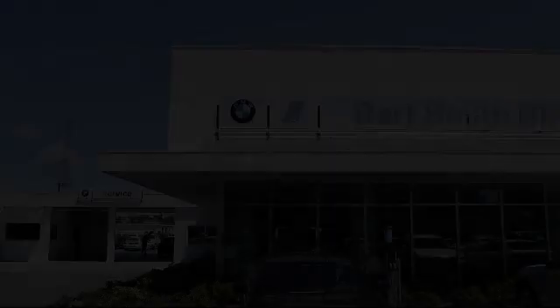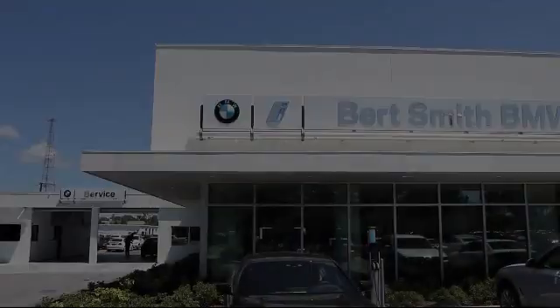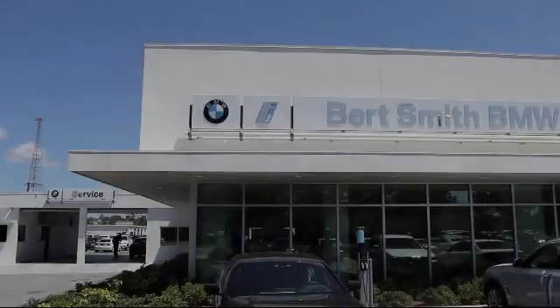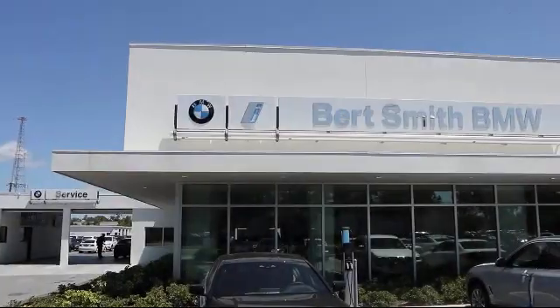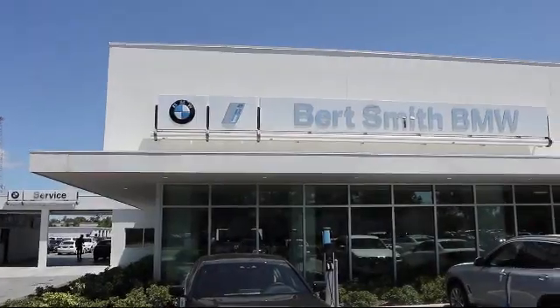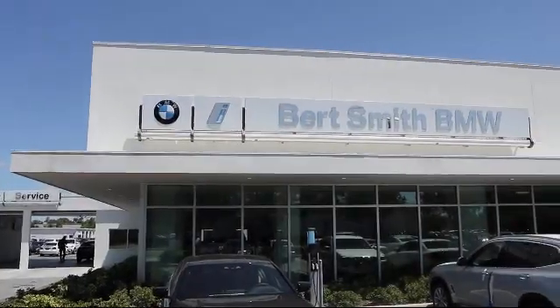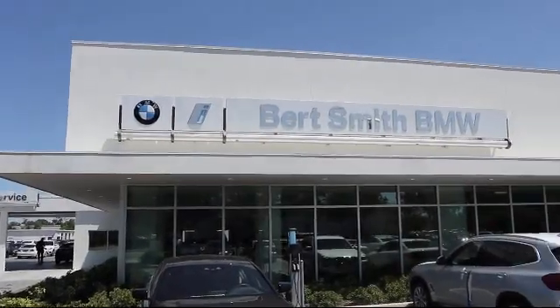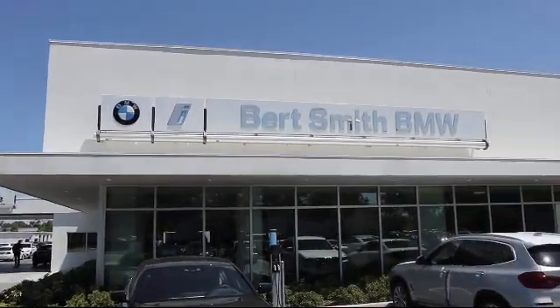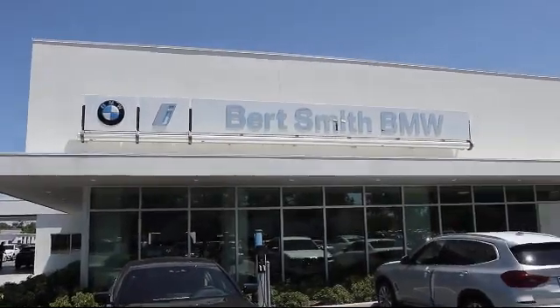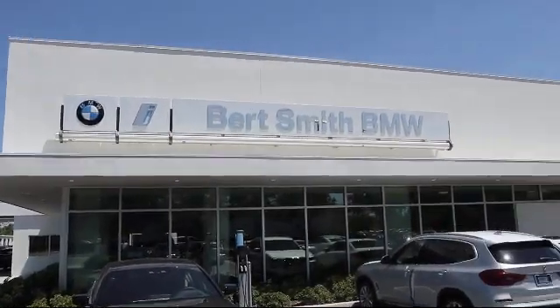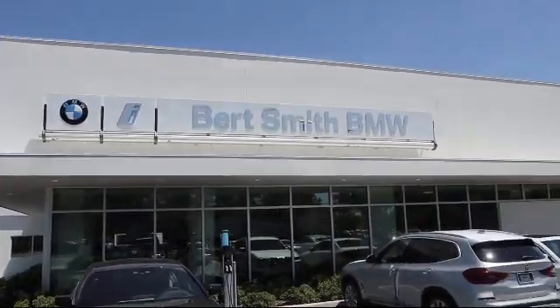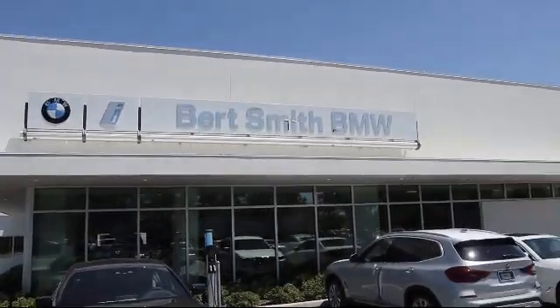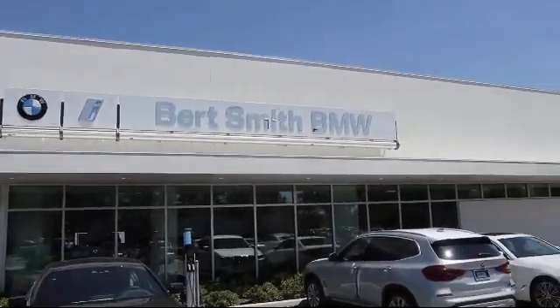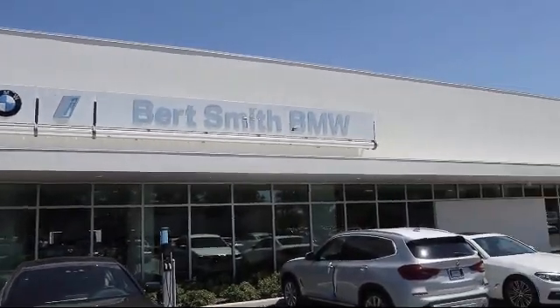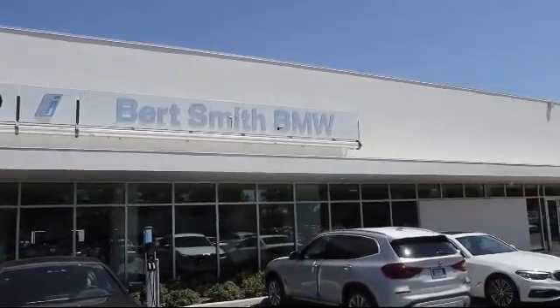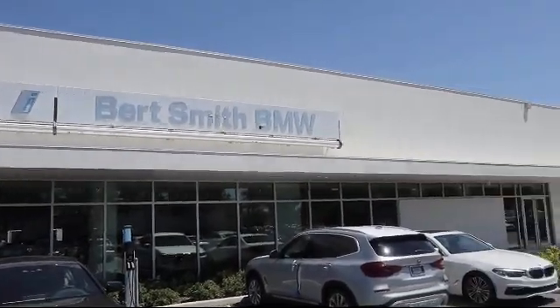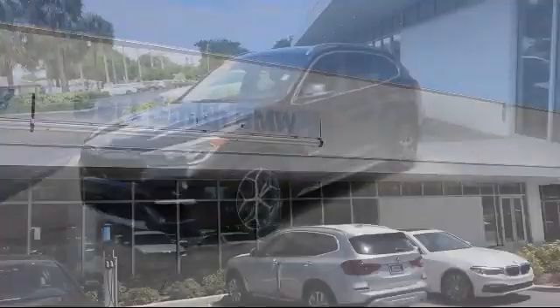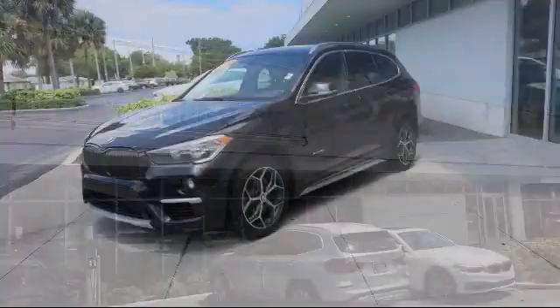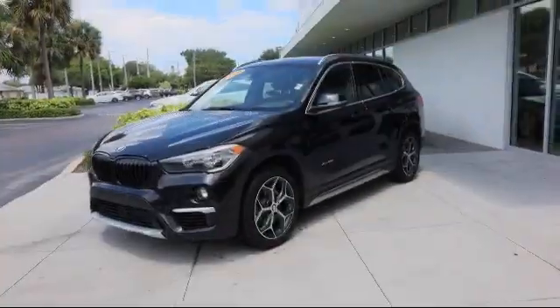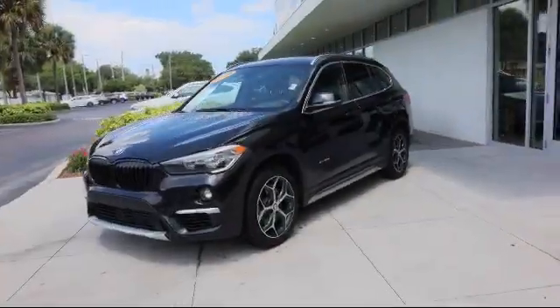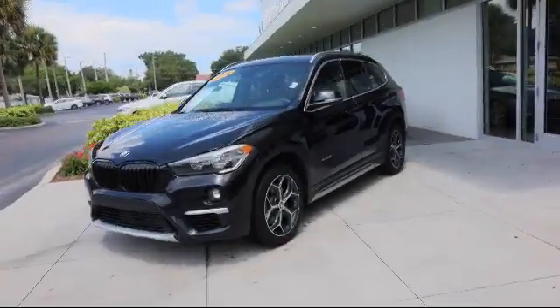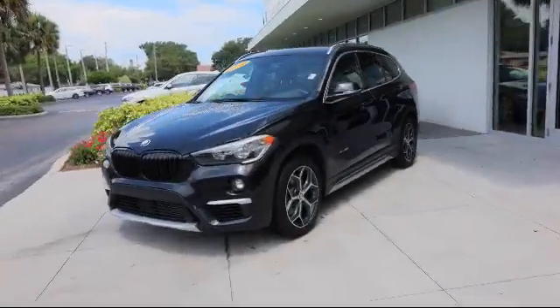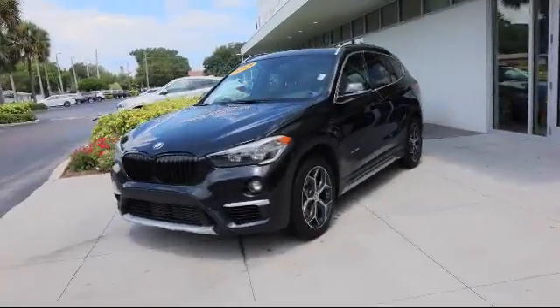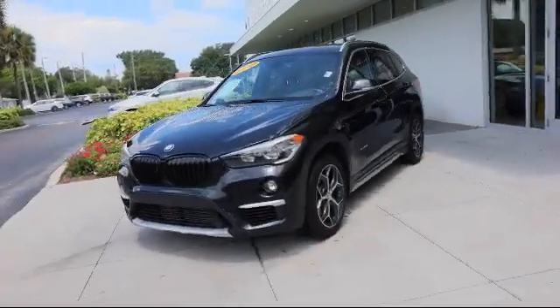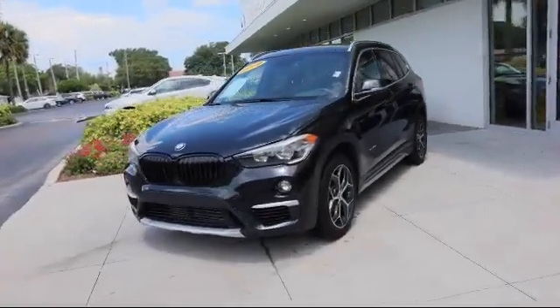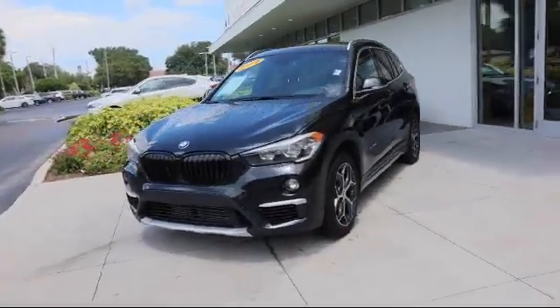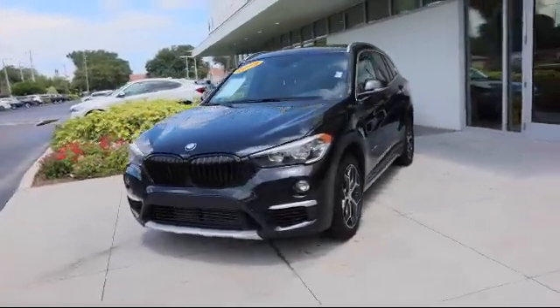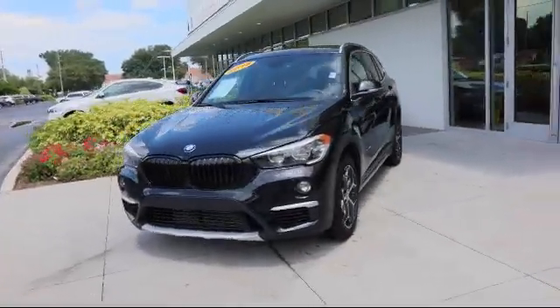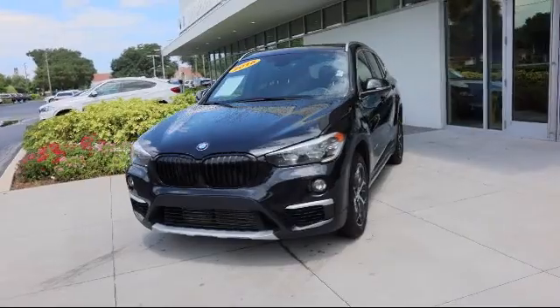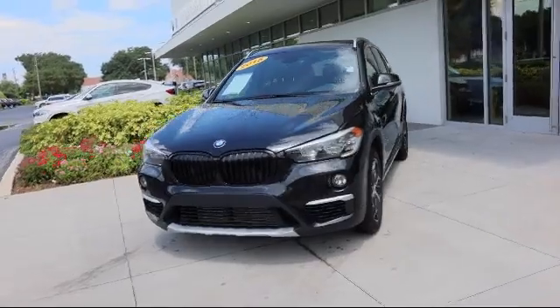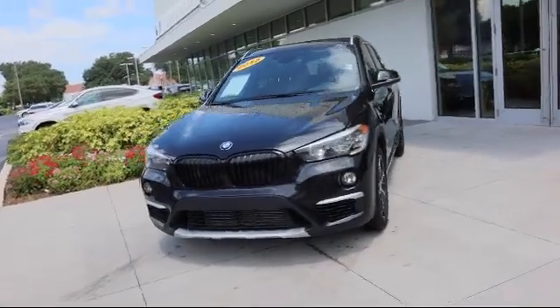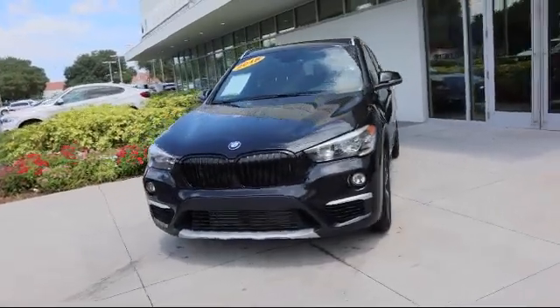Welcome to Burt Smith BMW, and here's a look at another one of our premium vehicles from our inventory.